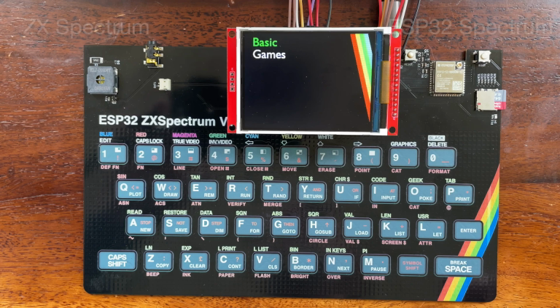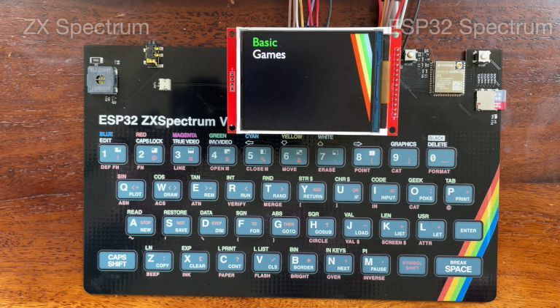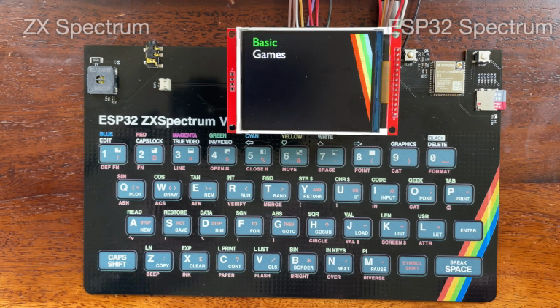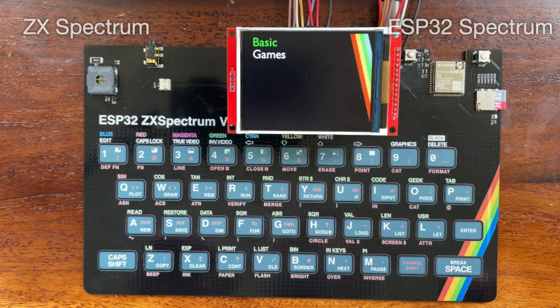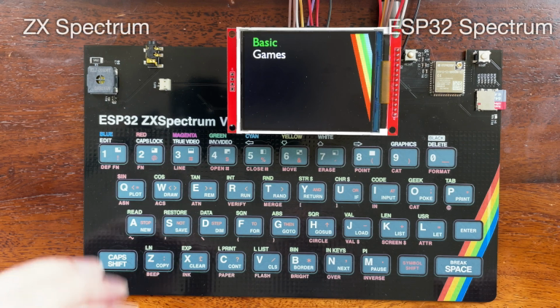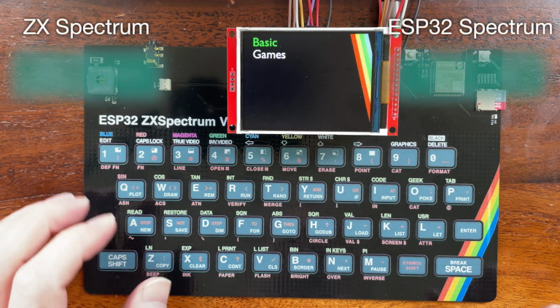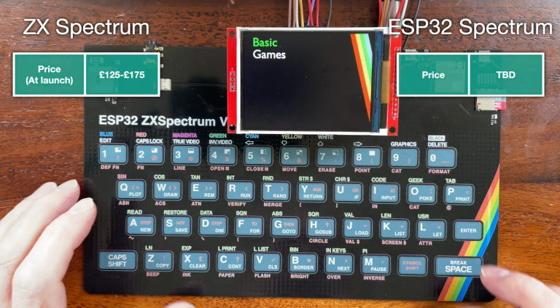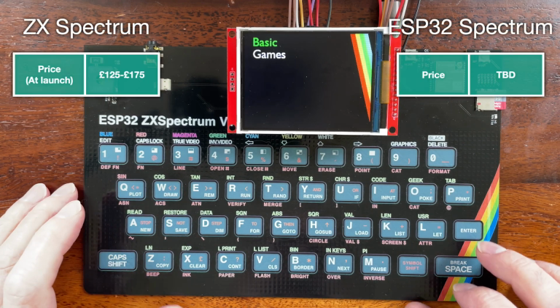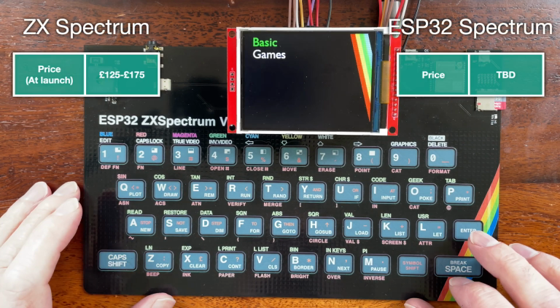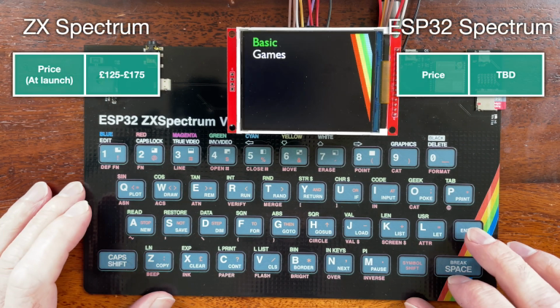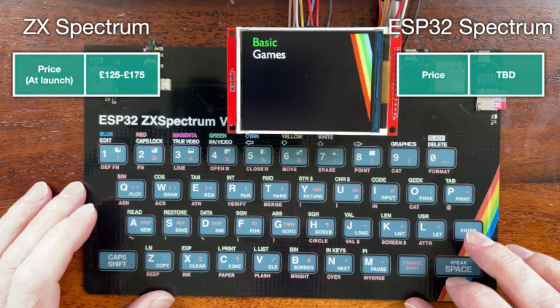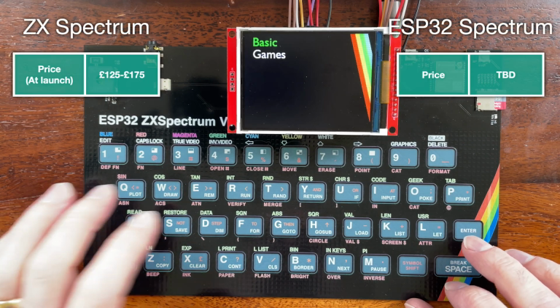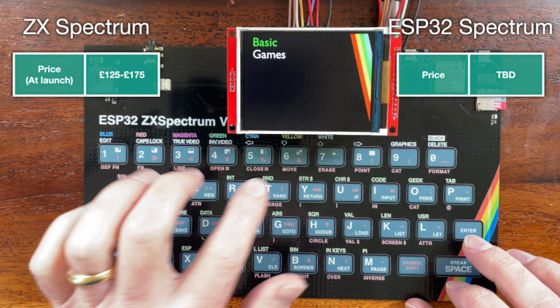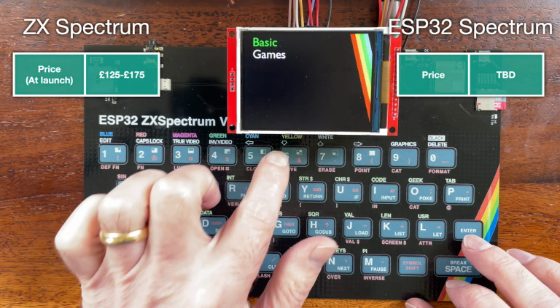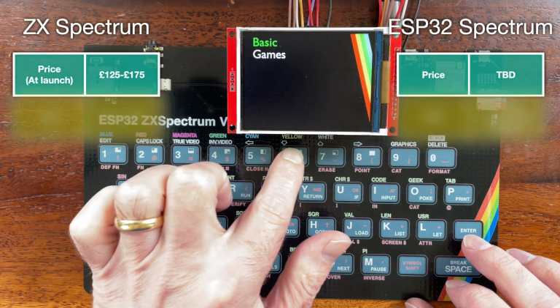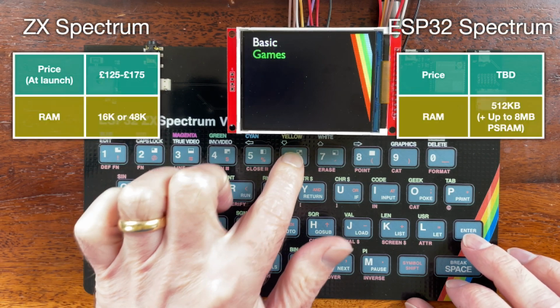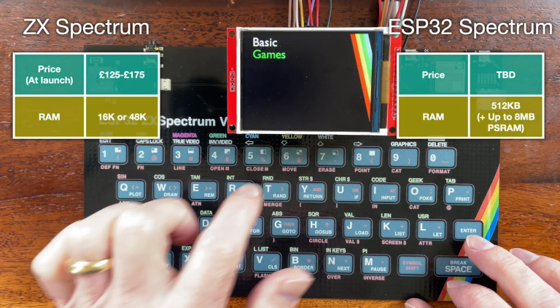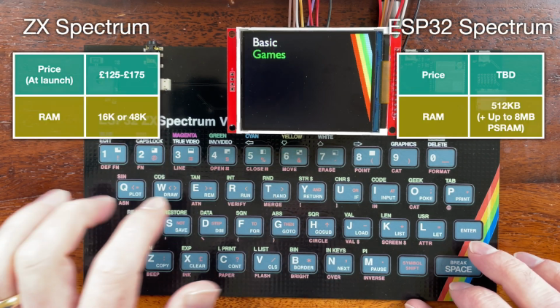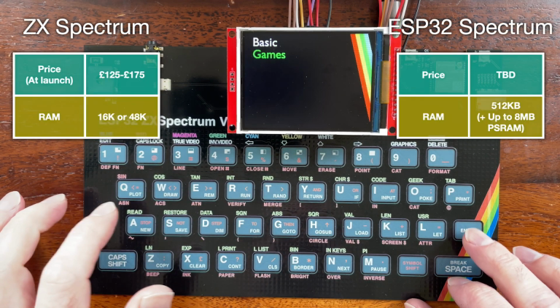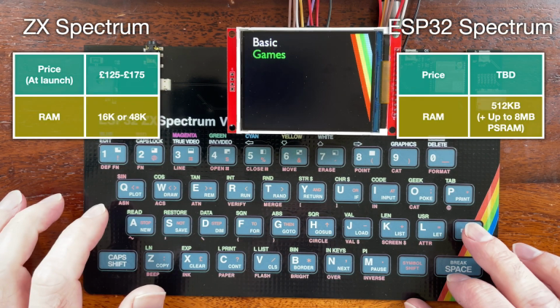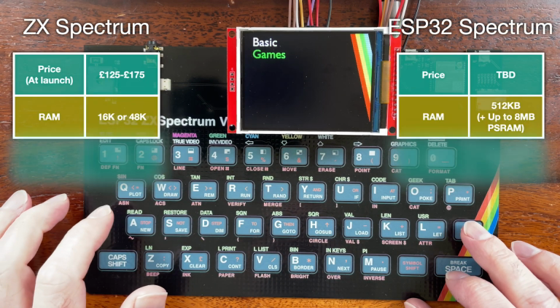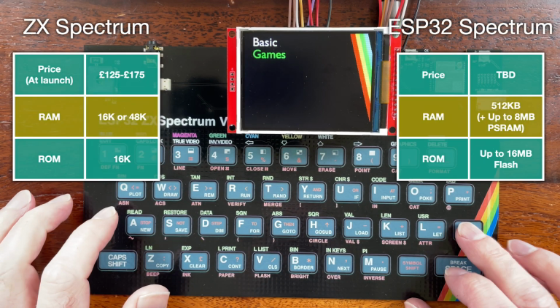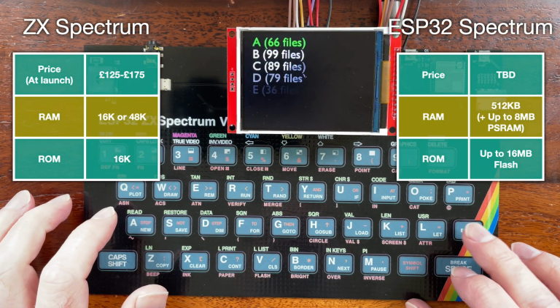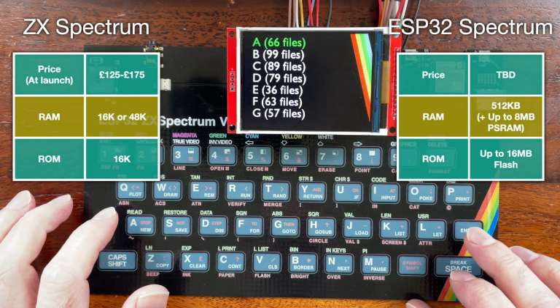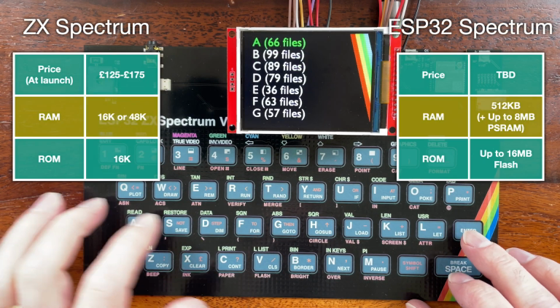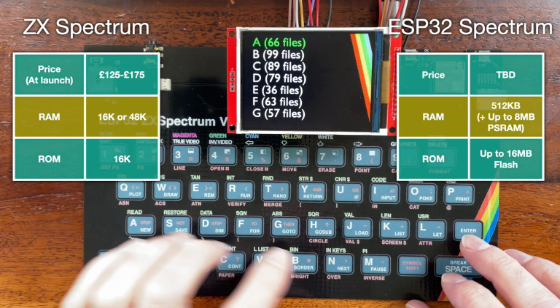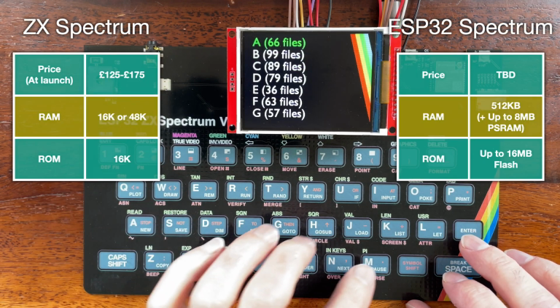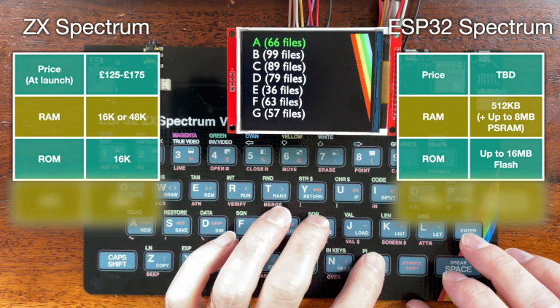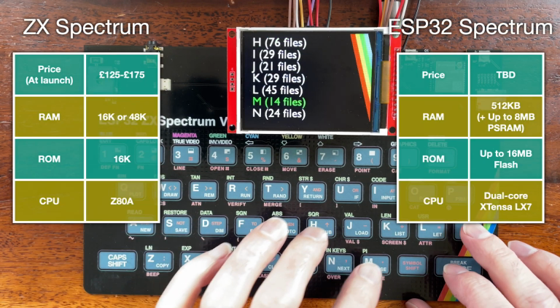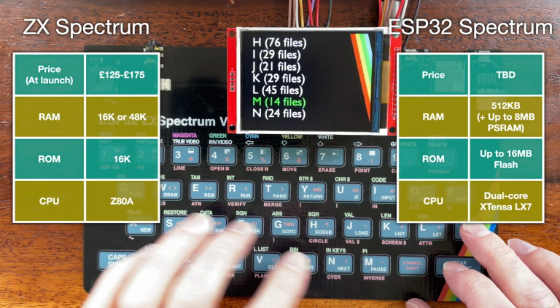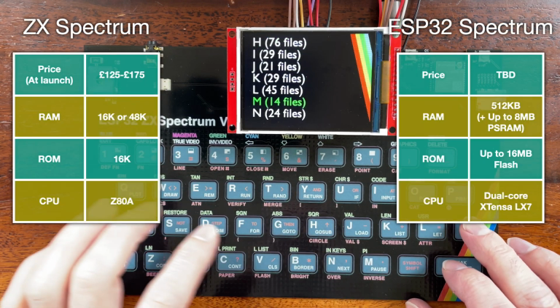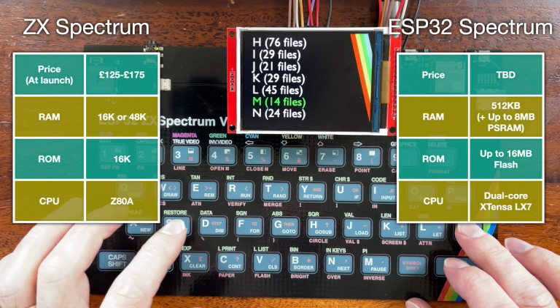I've made something really cool. It's a complete ESP32 ZX Spectrum emulator.